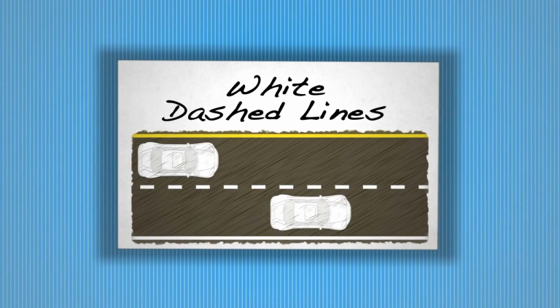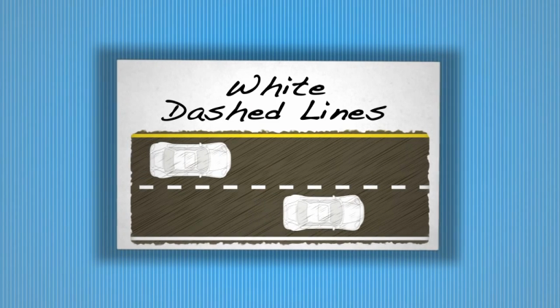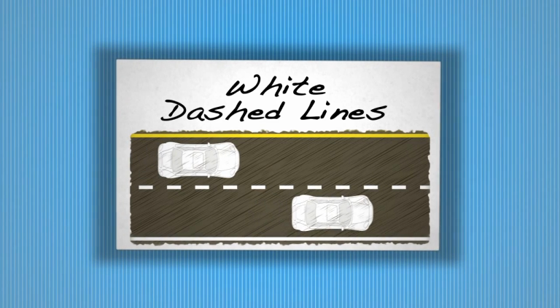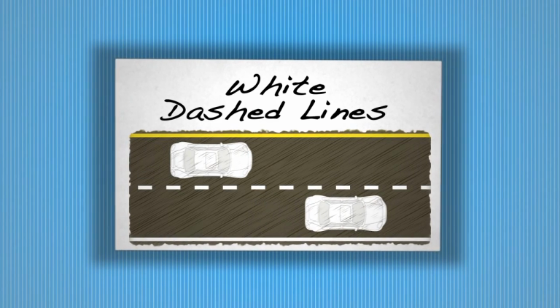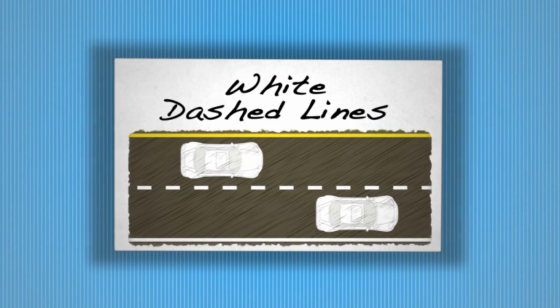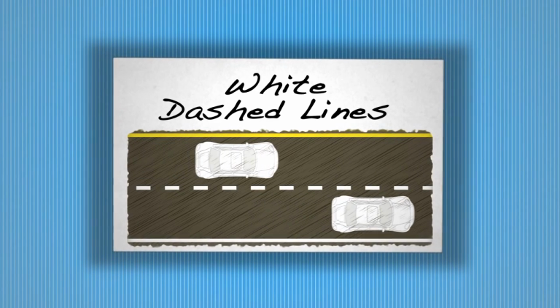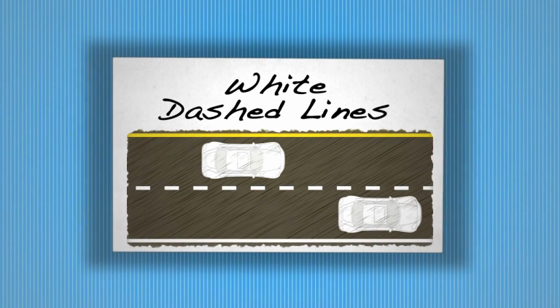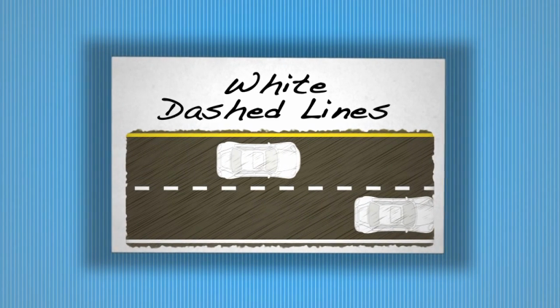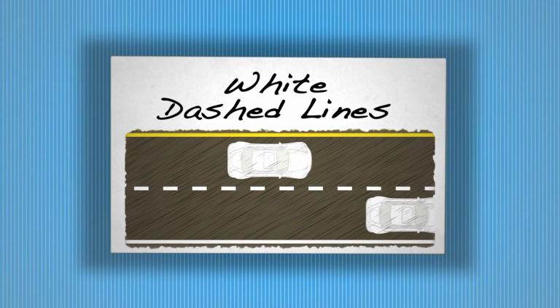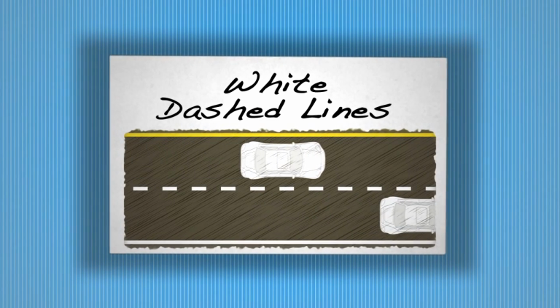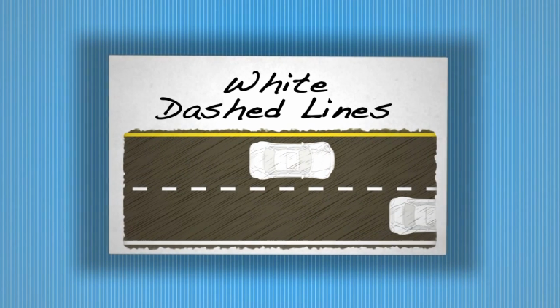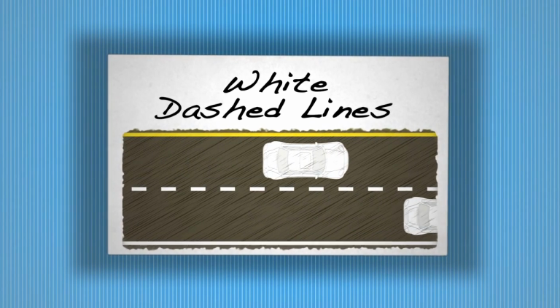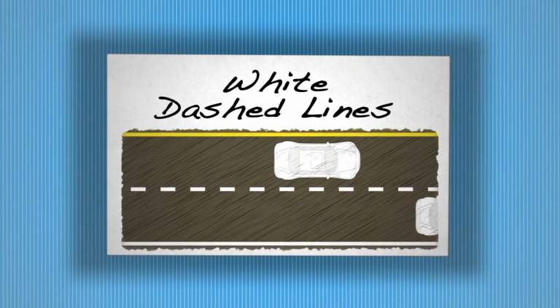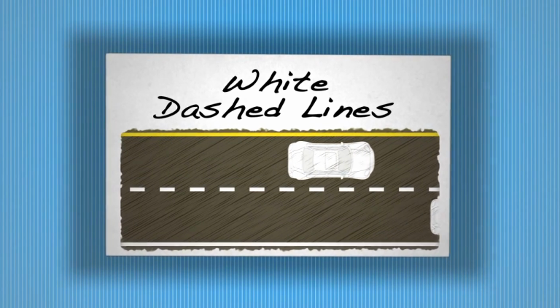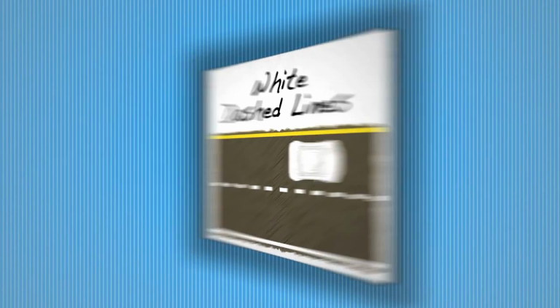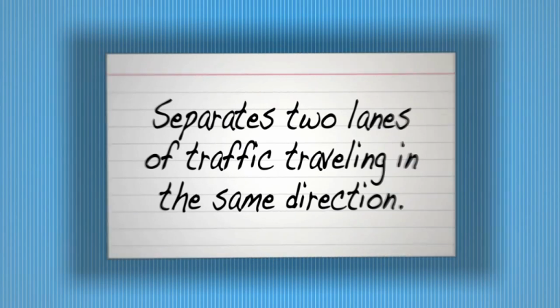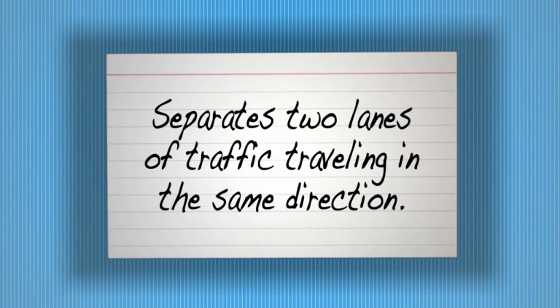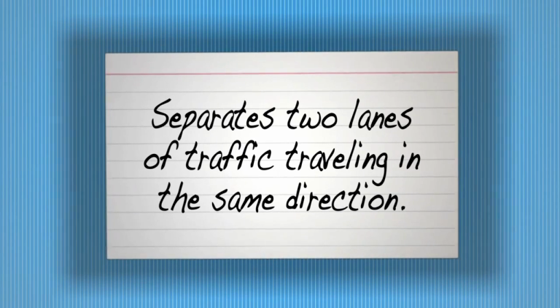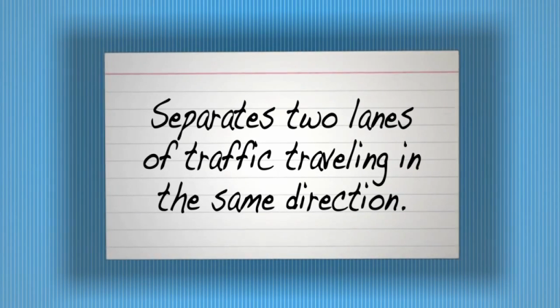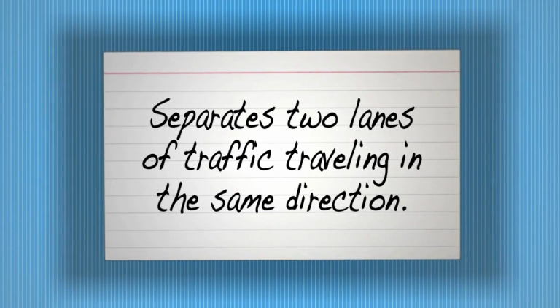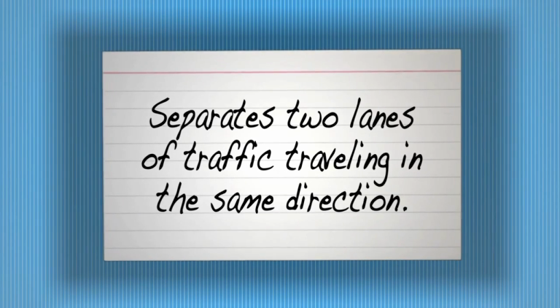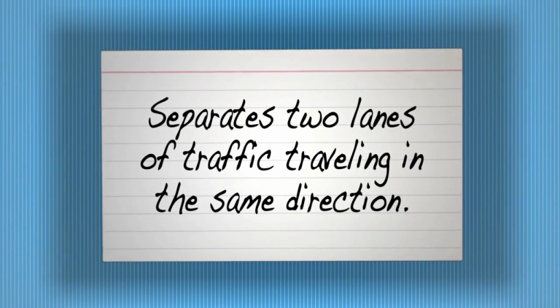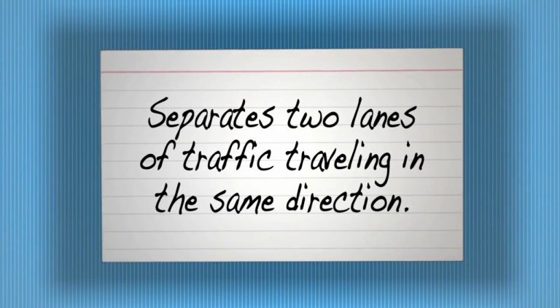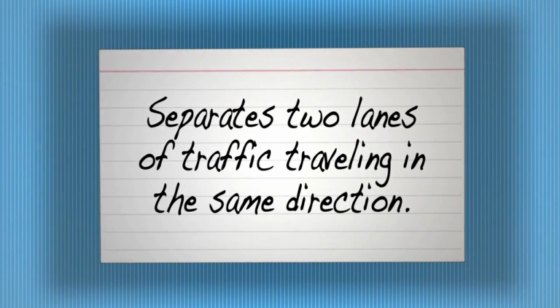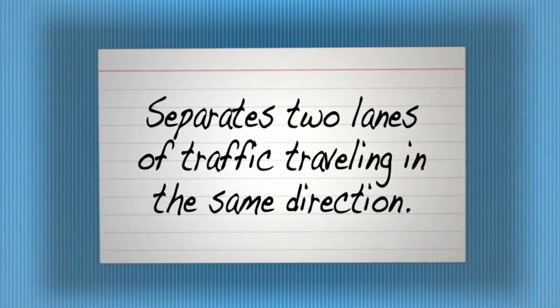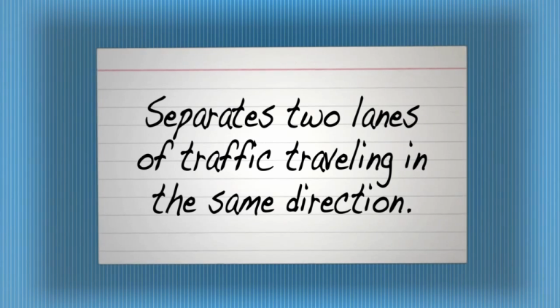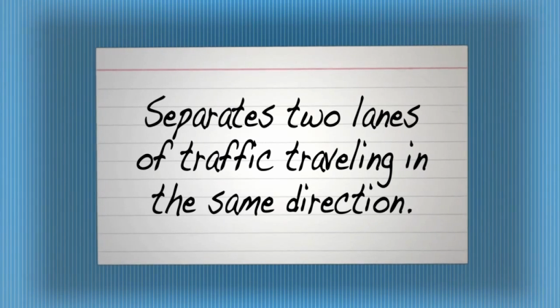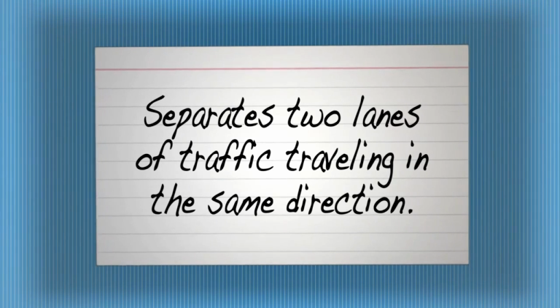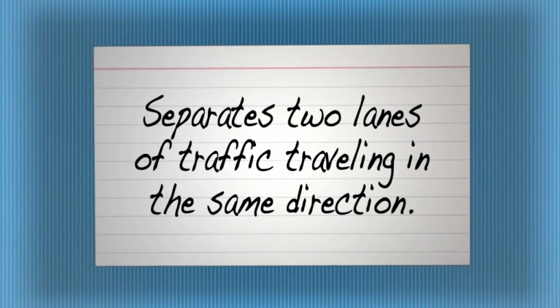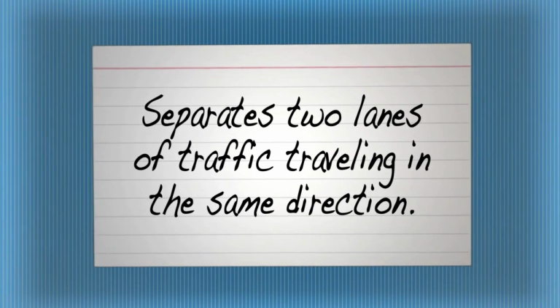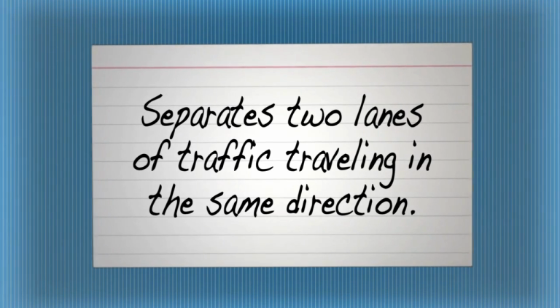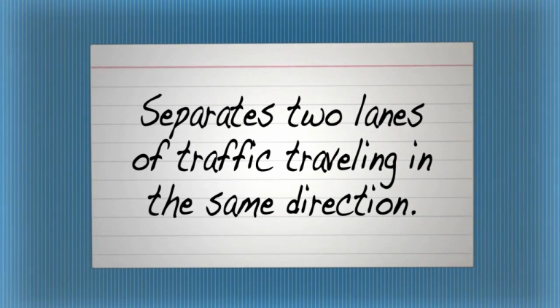White dashed lines. Separates two lanes of traffic traveling in the same direction.